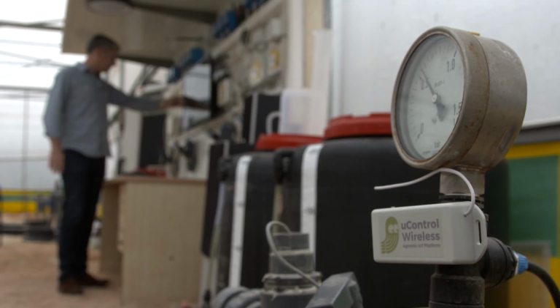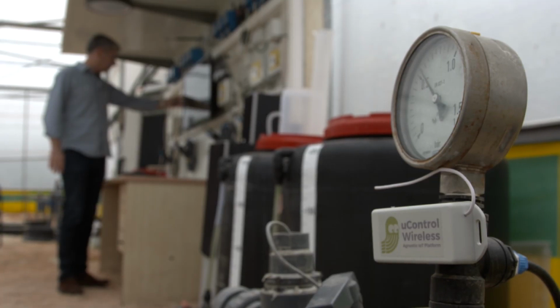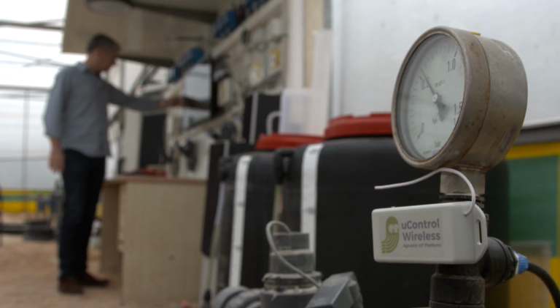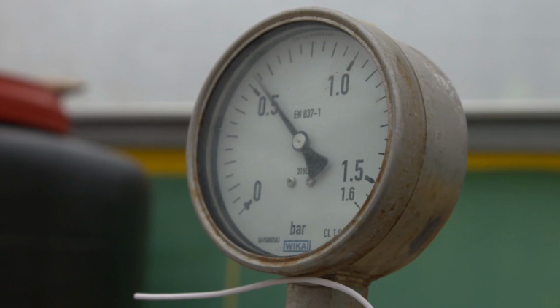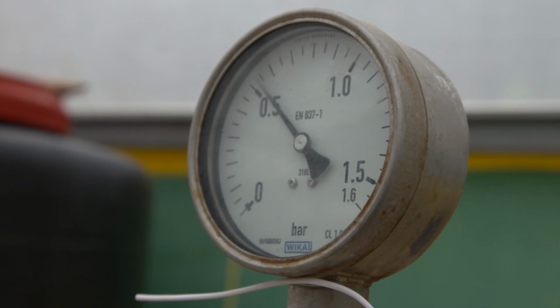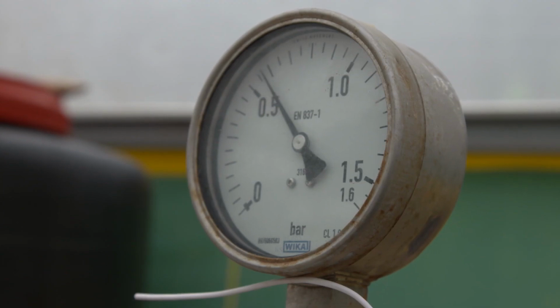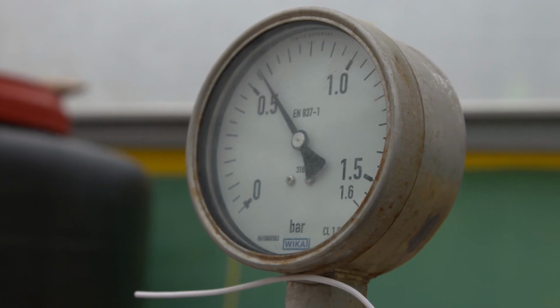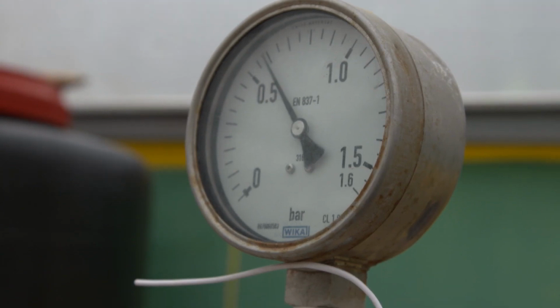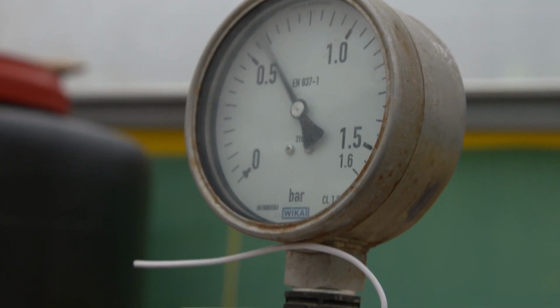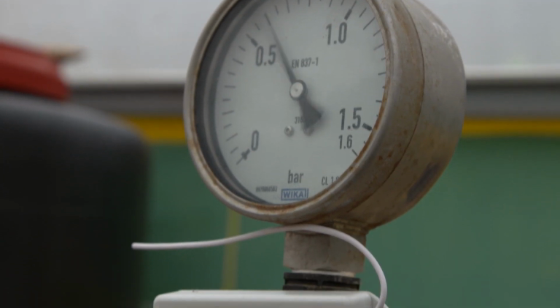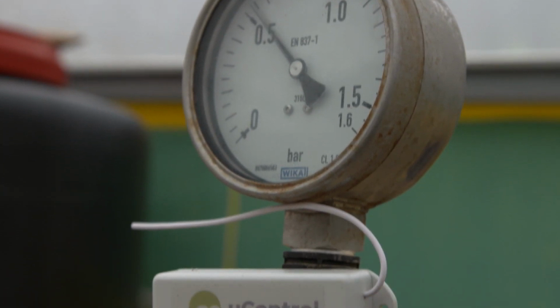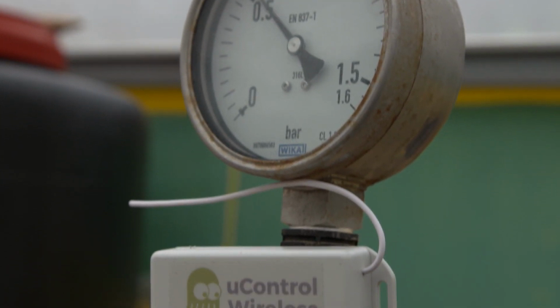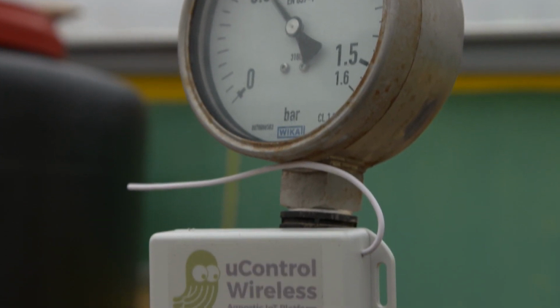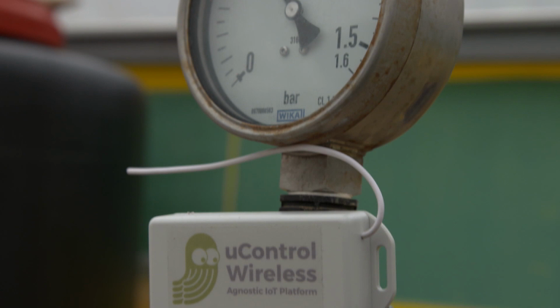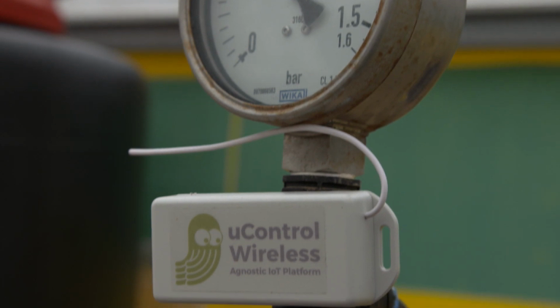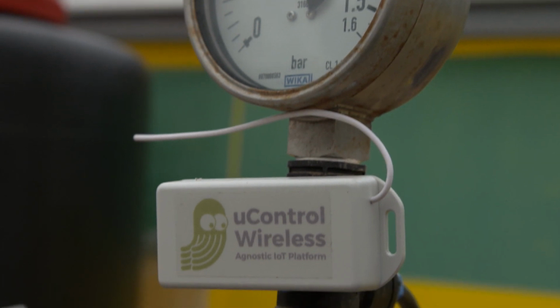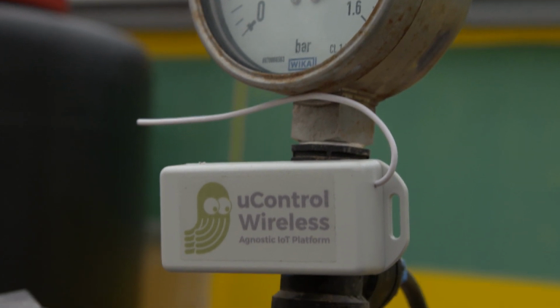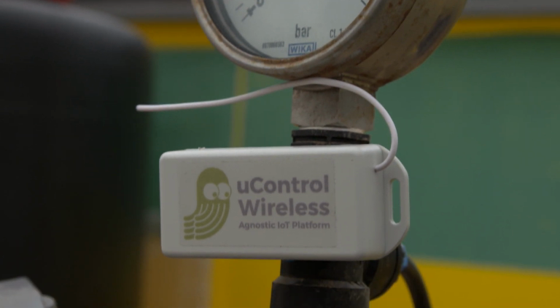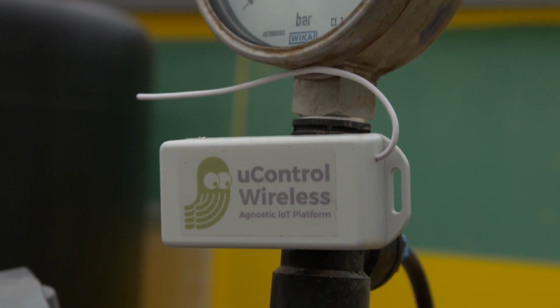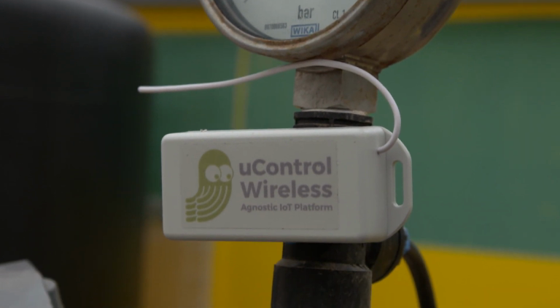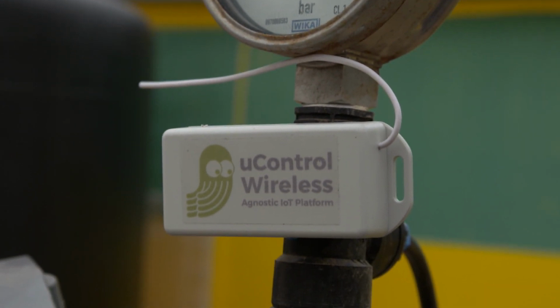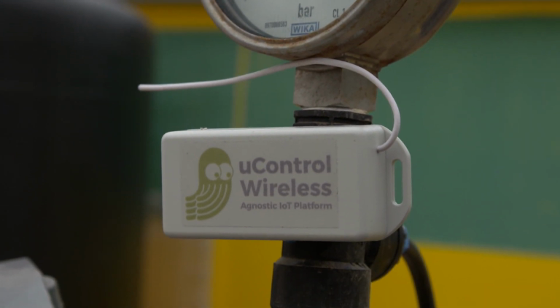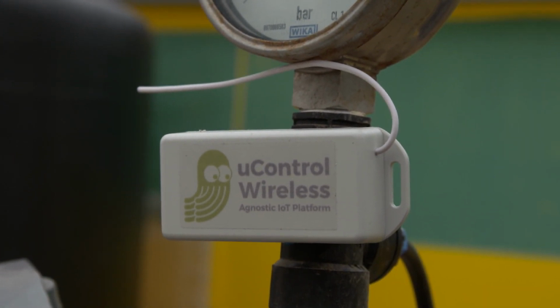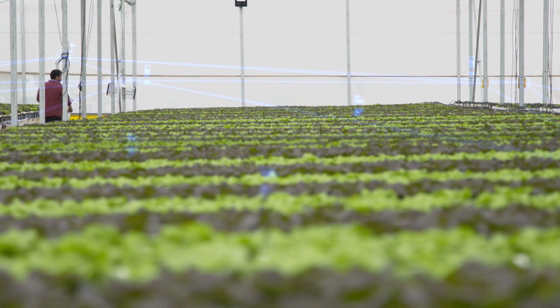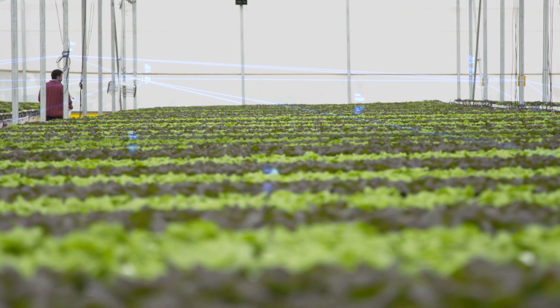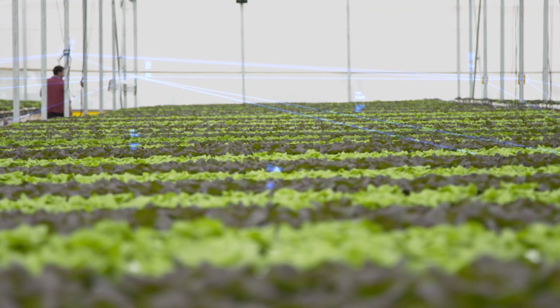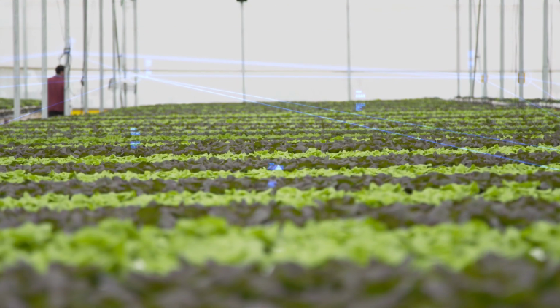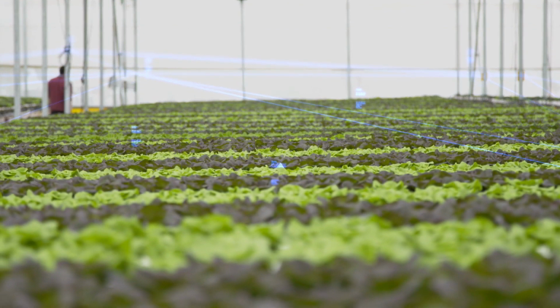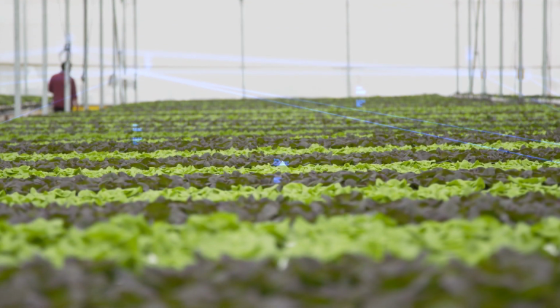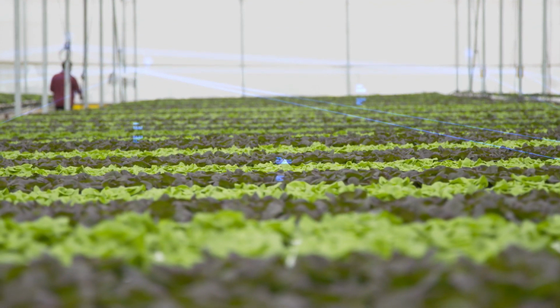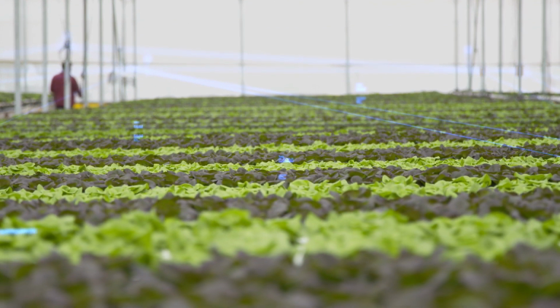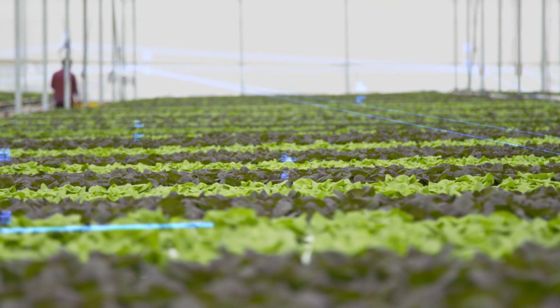Telet's partner, U-Control, provides wireless sensors. They're installed throughout the greenhouse to monitor growth.